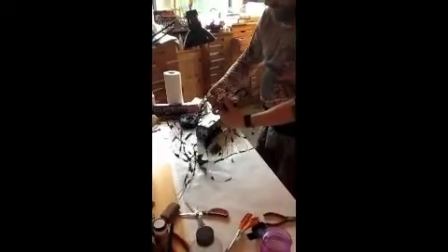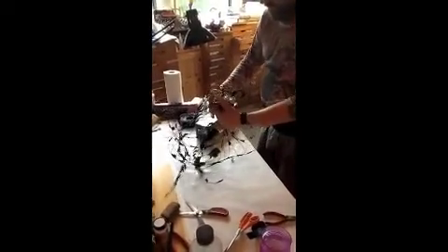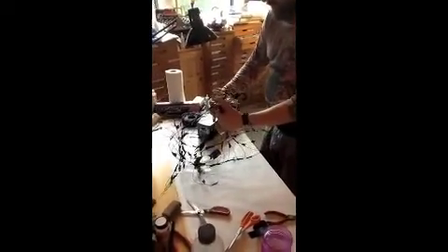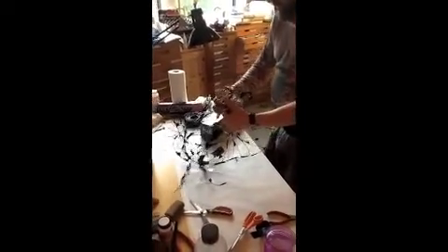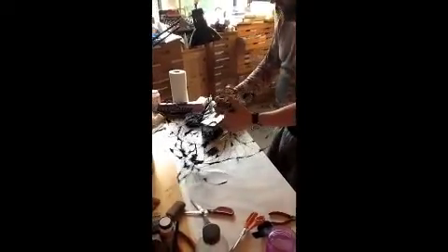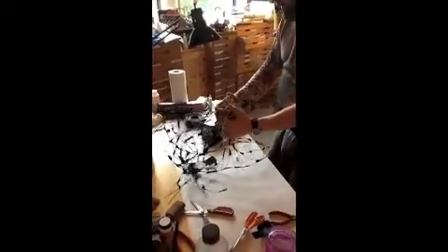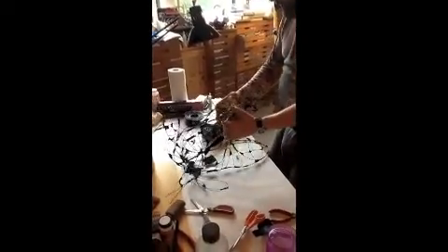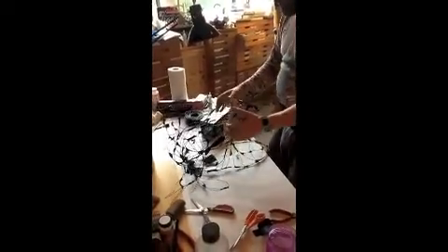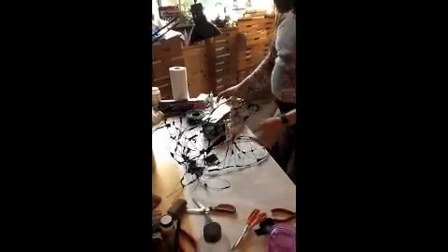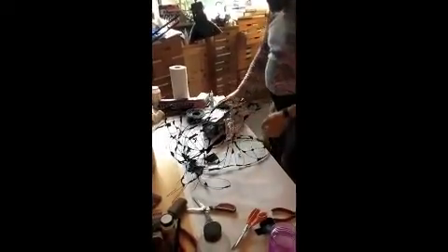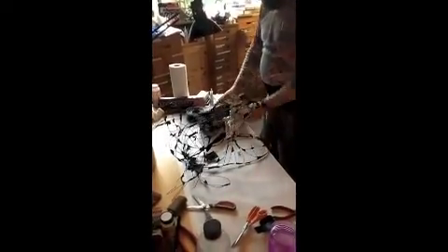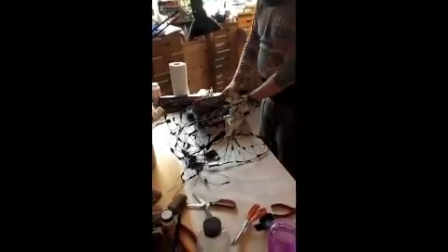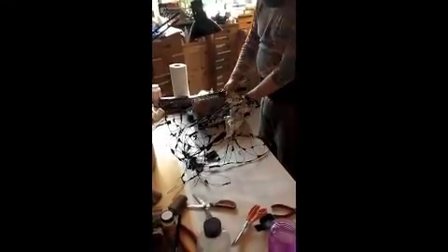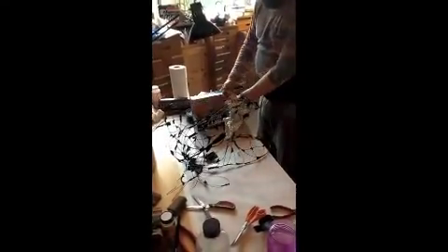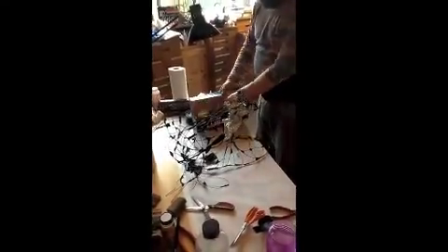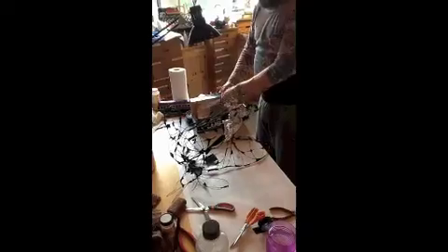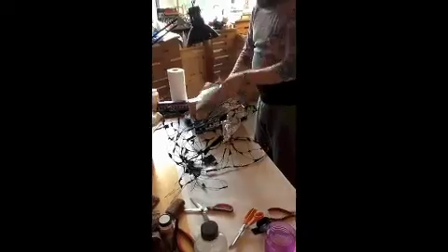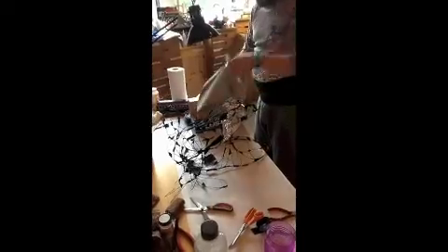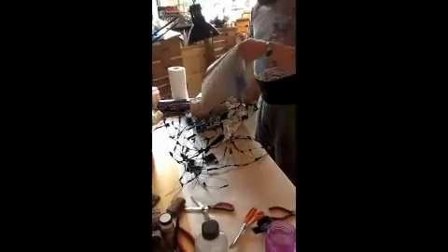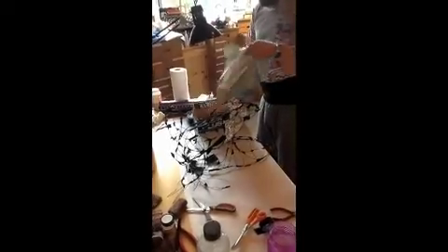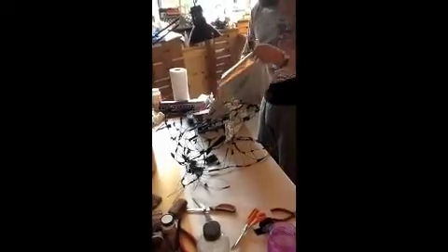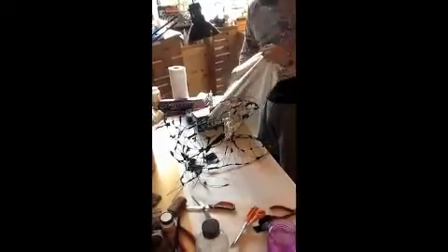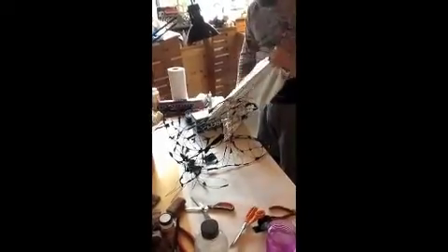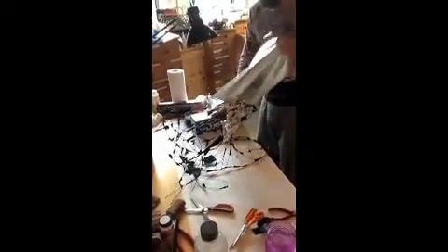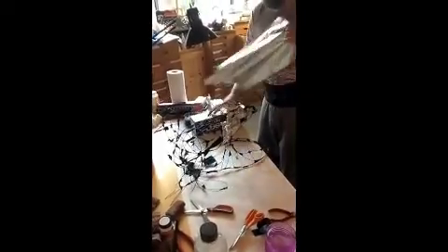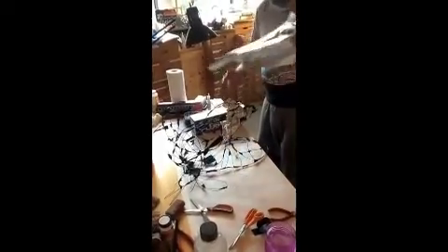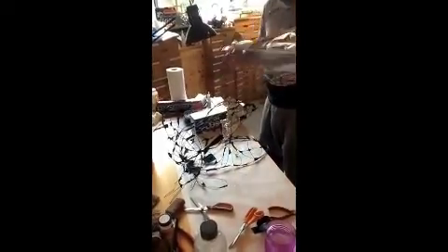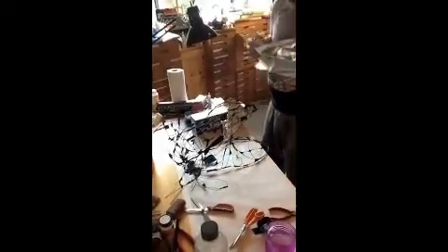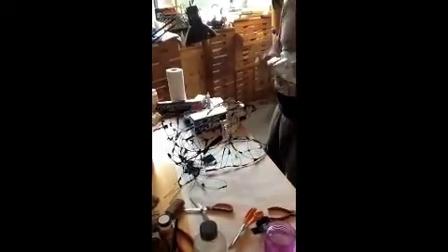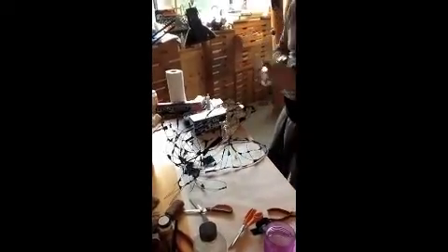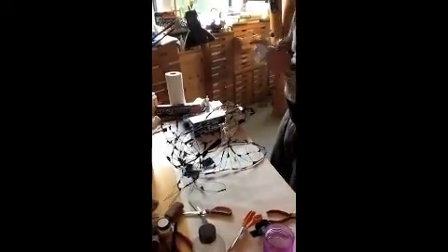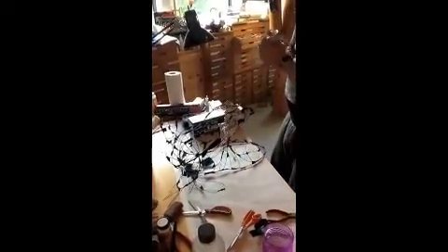I'll just put in a couple of pieces and then we'll come back later when there's more to see.